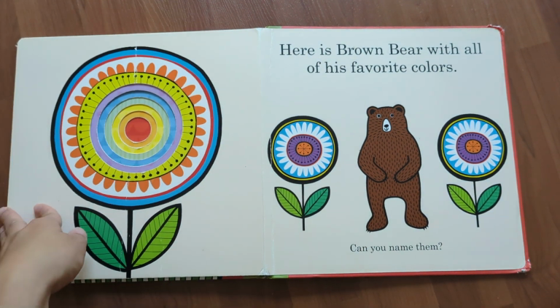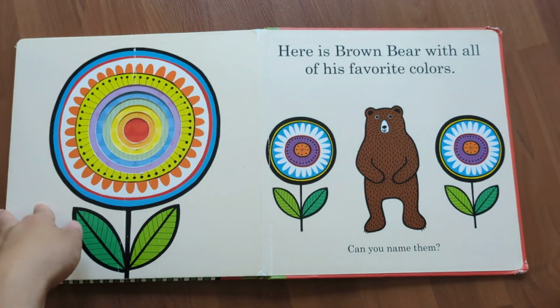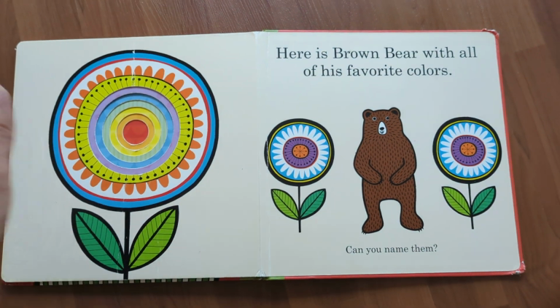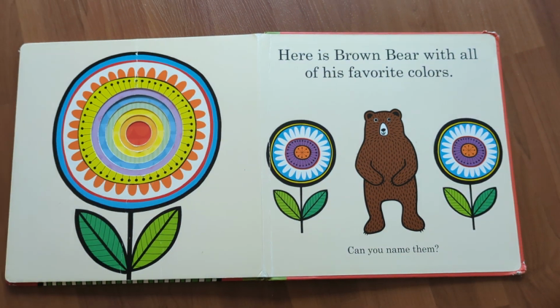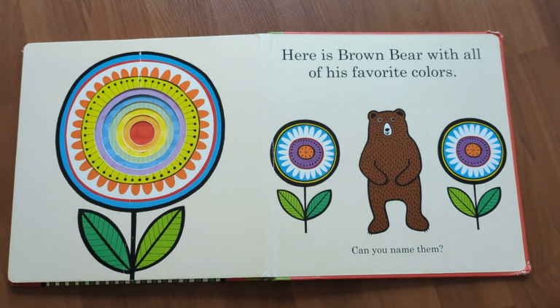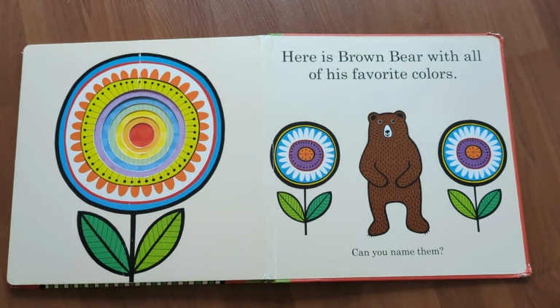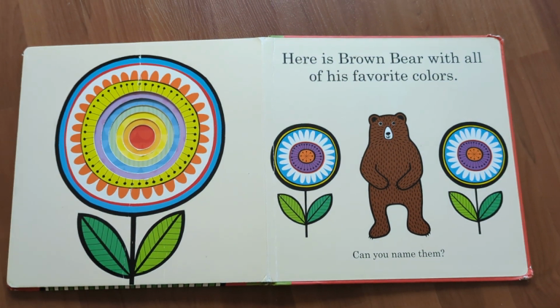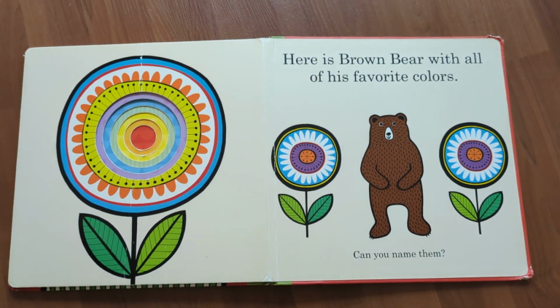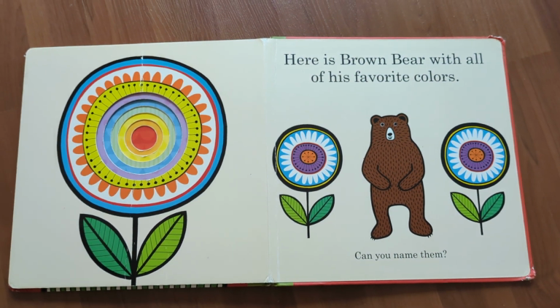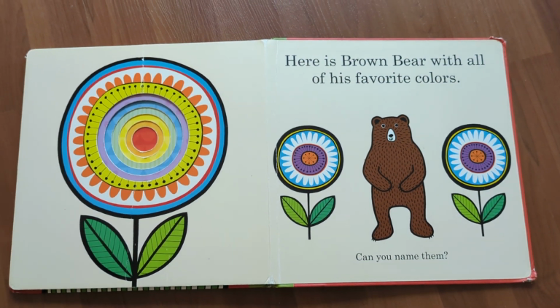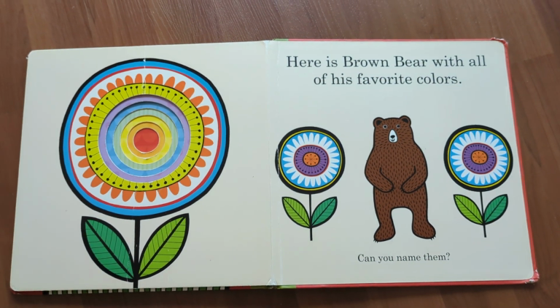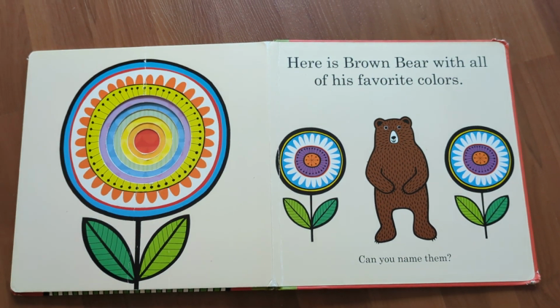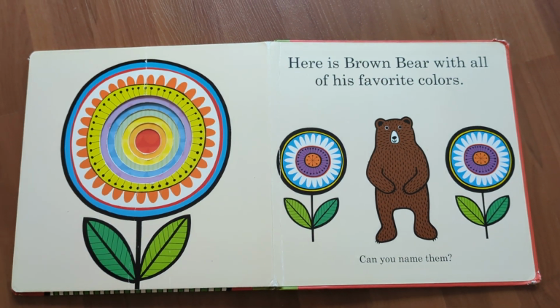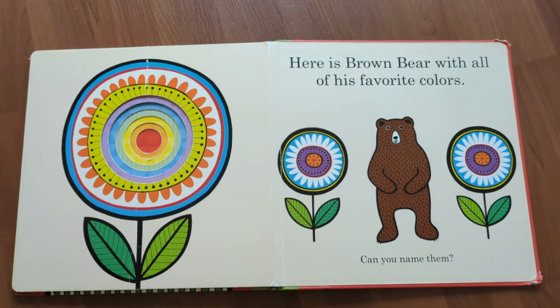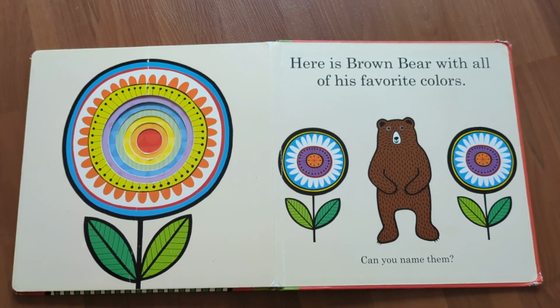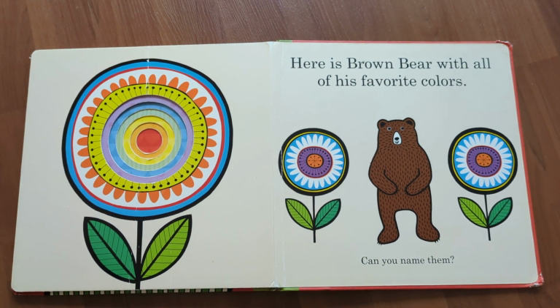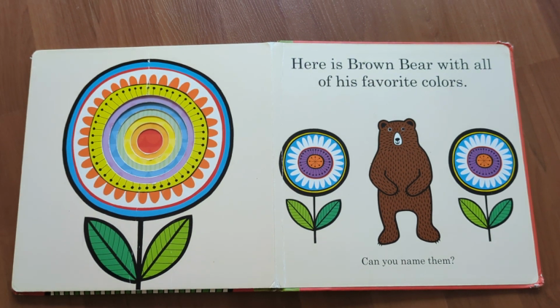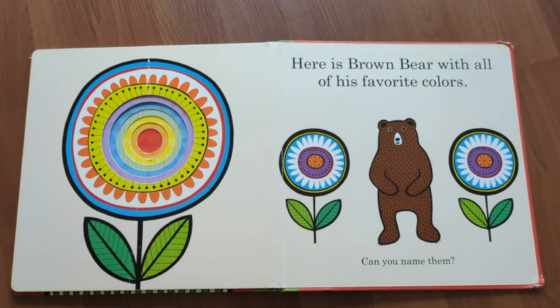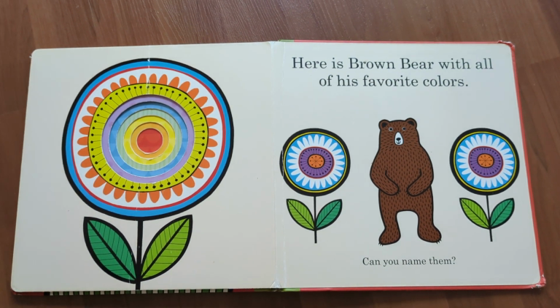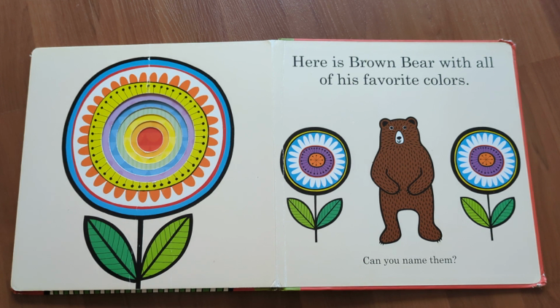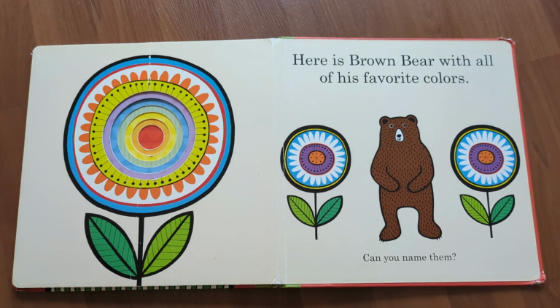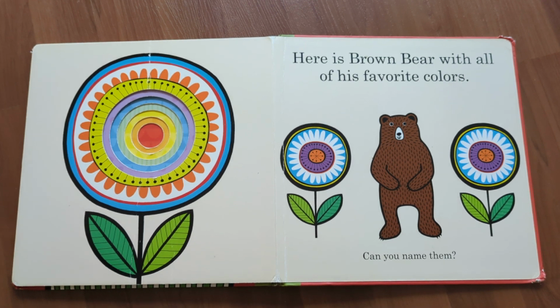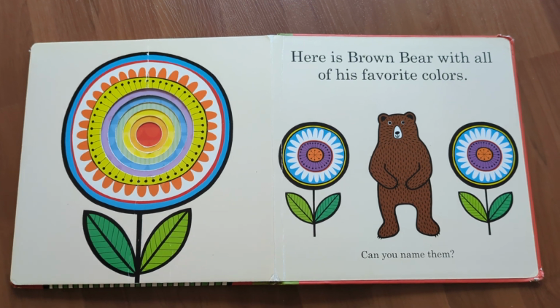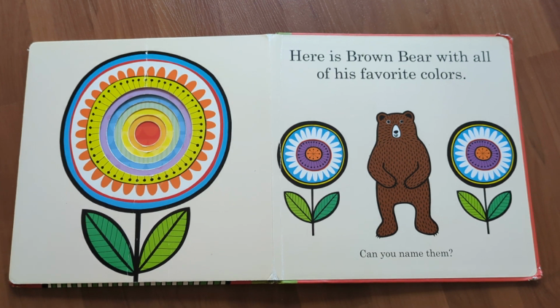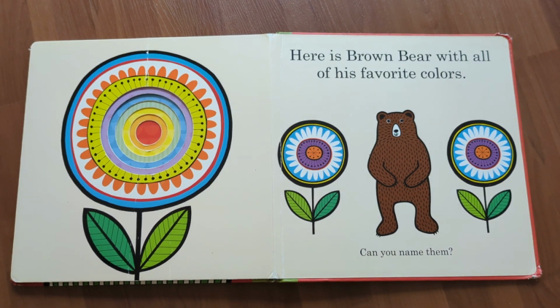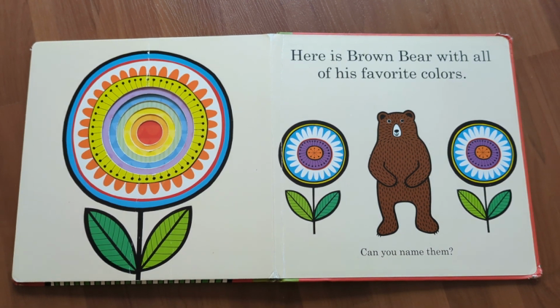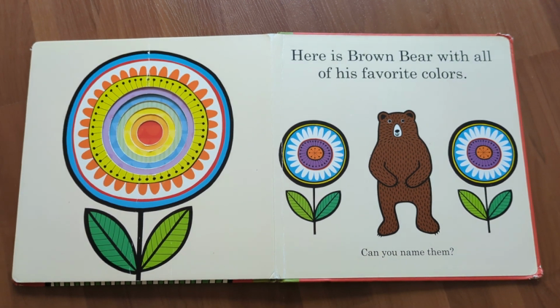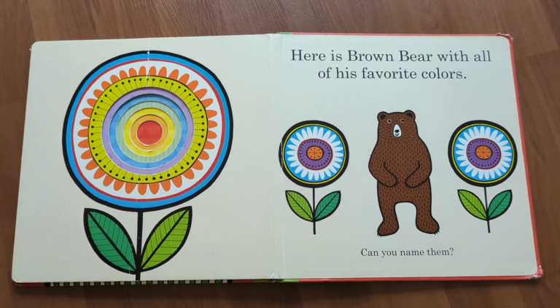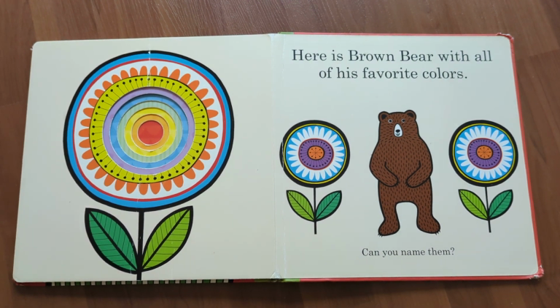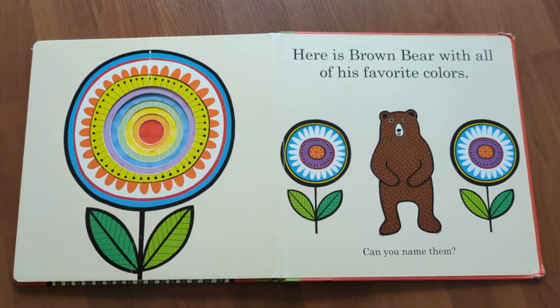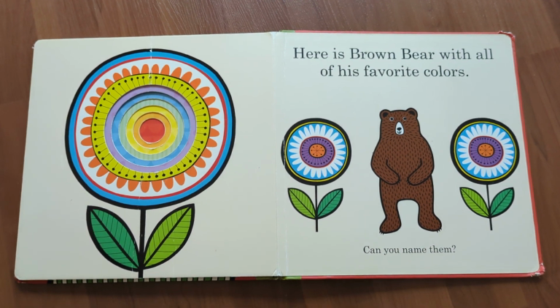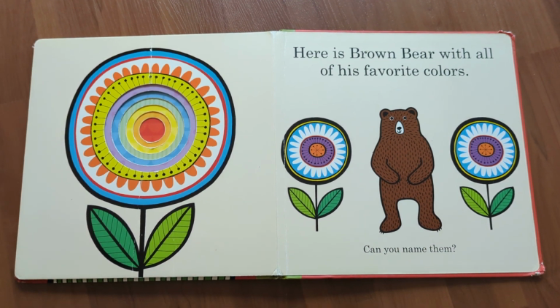Here is brown bear with all his favorite colors. Can you name them?